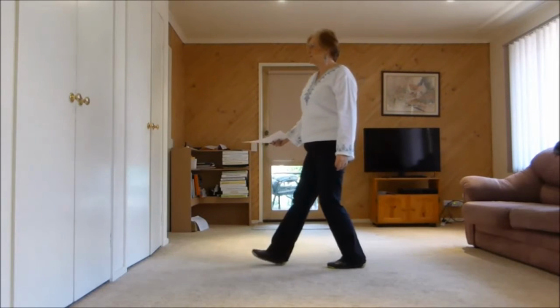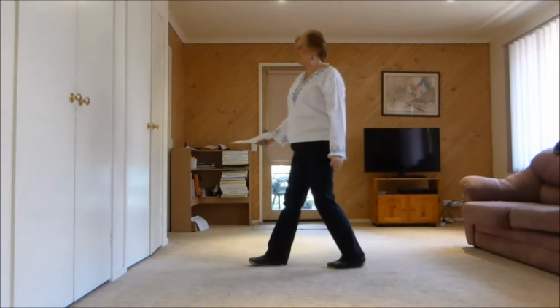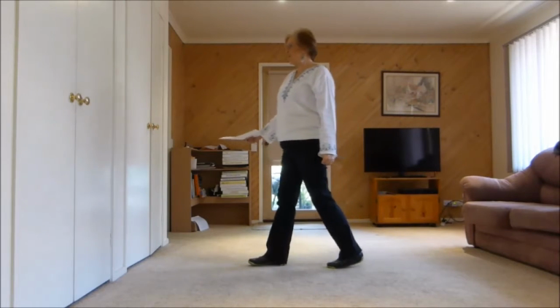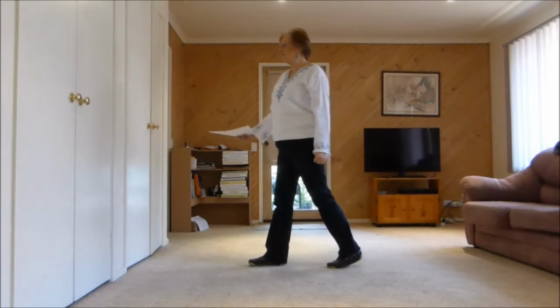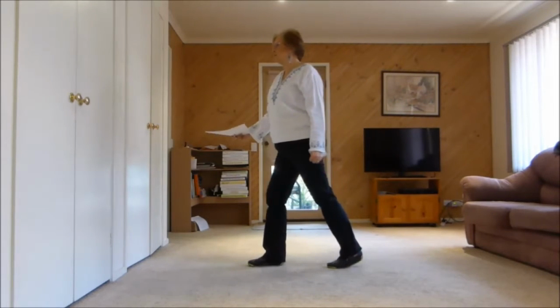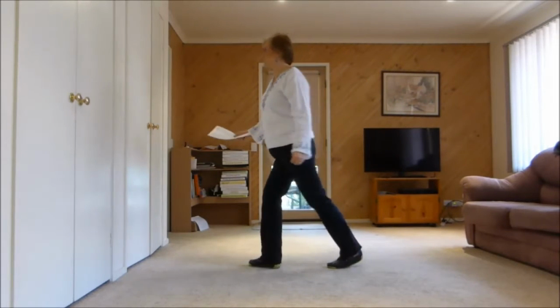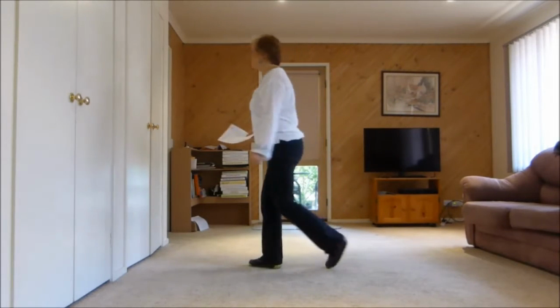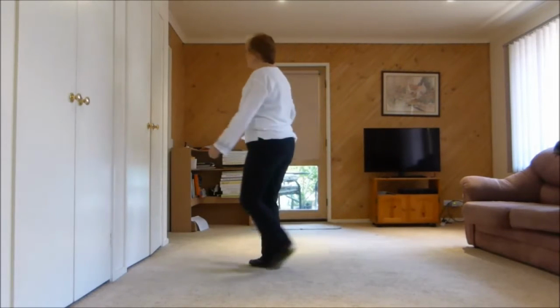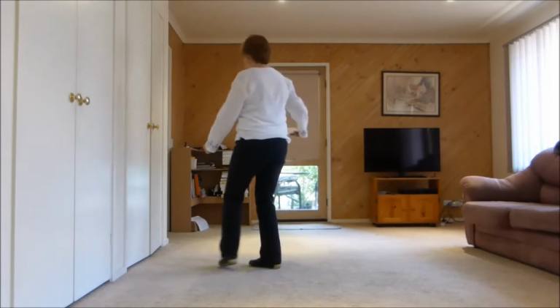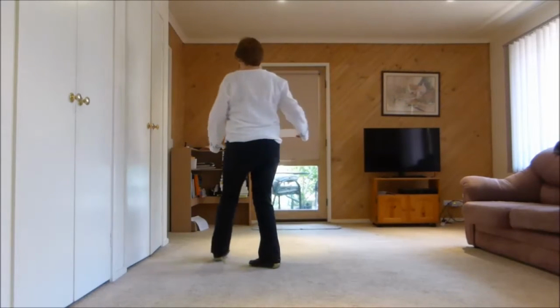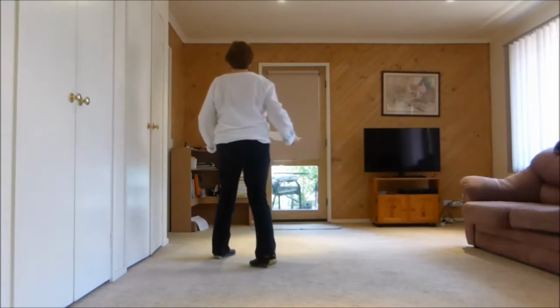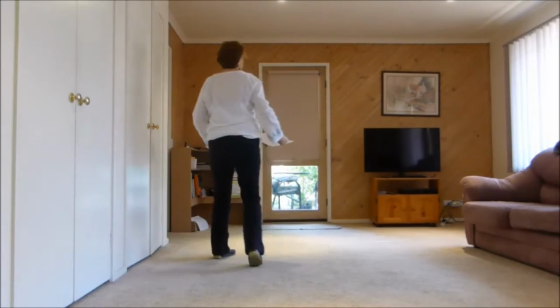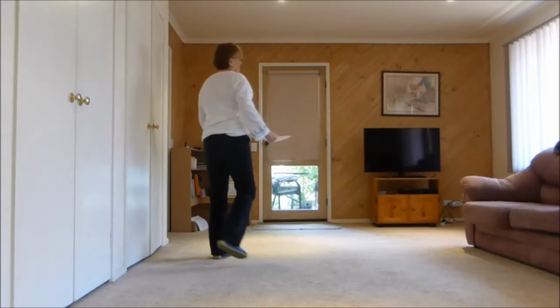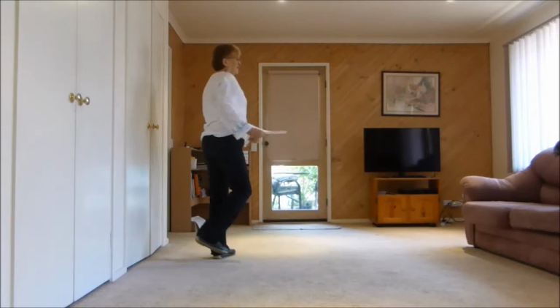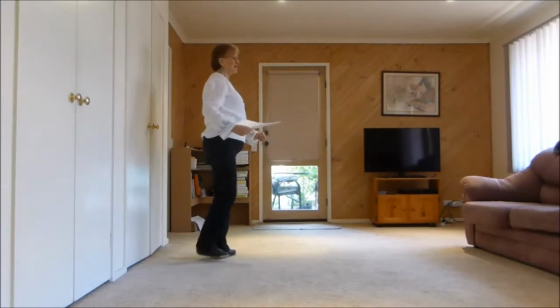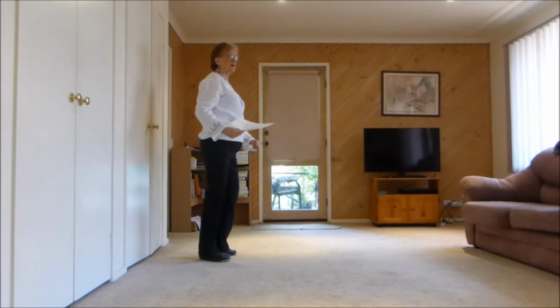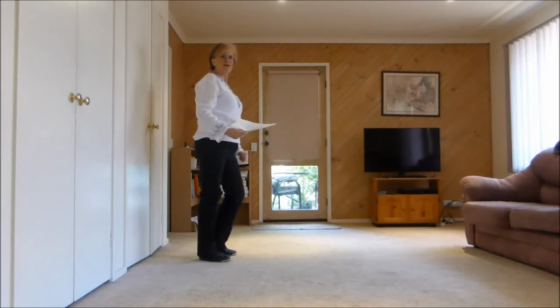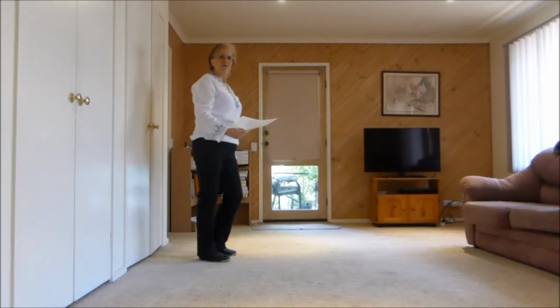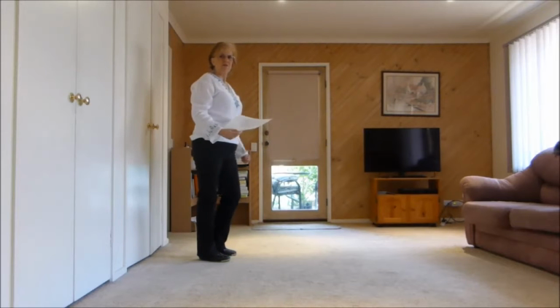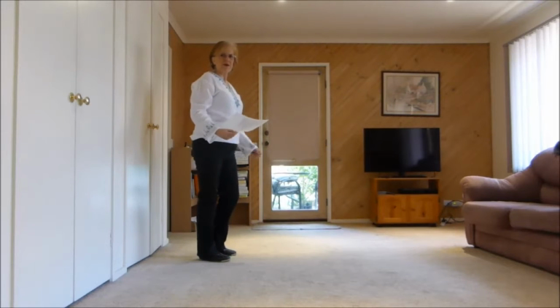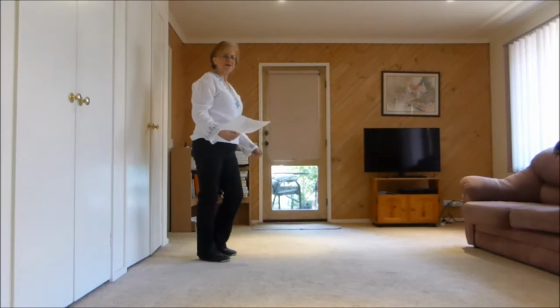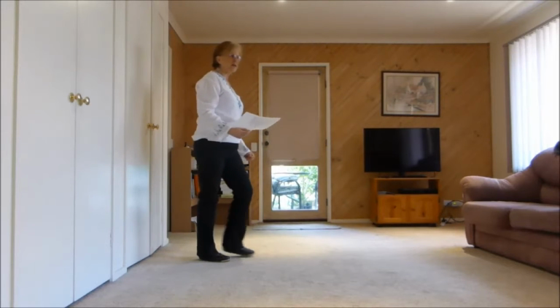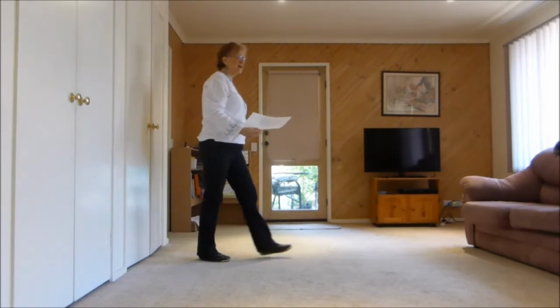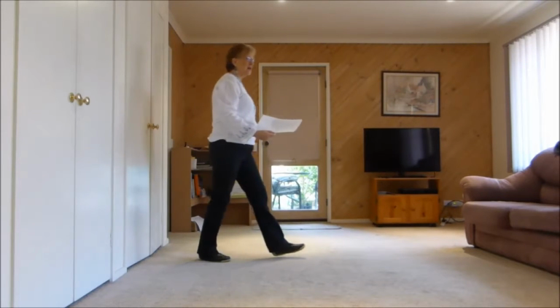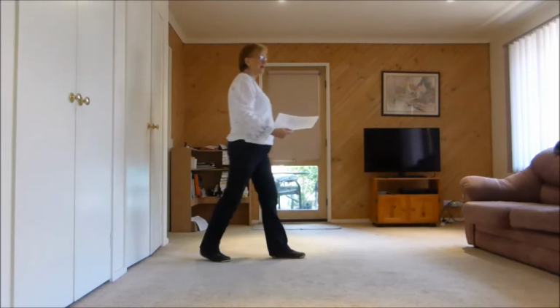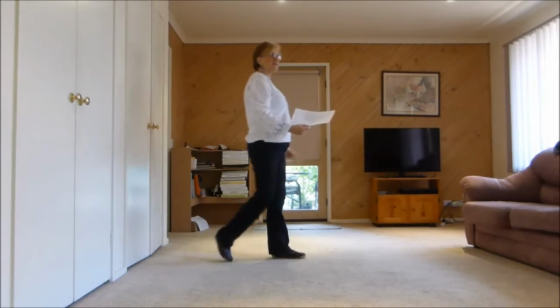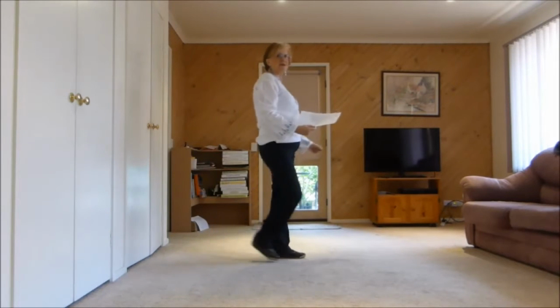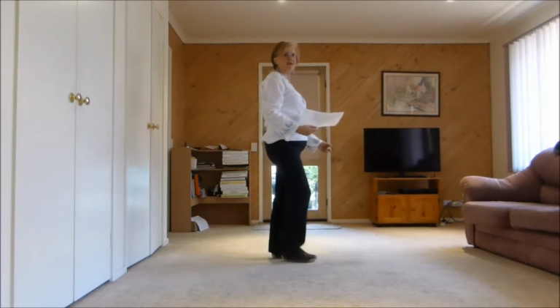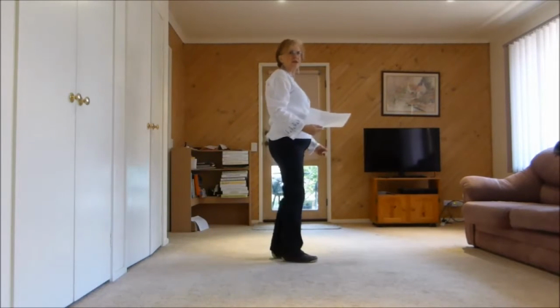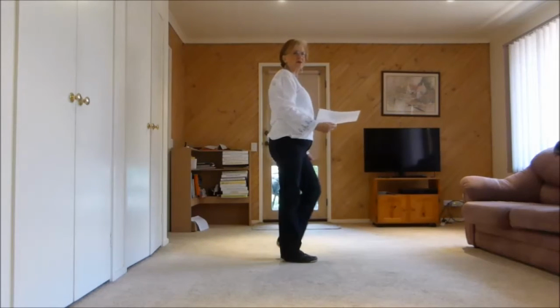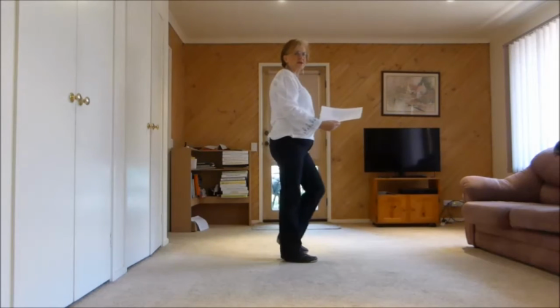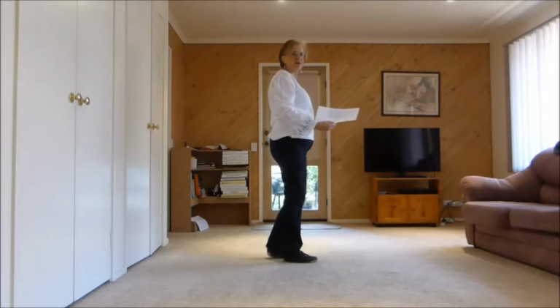Step right, half turn right, together. Forward basic — left, together, together.